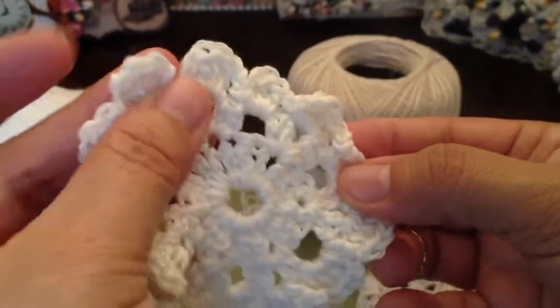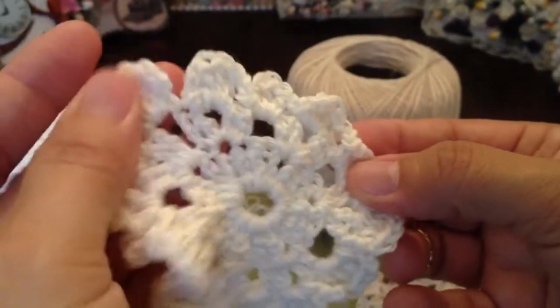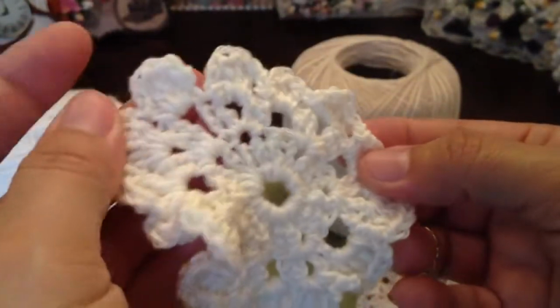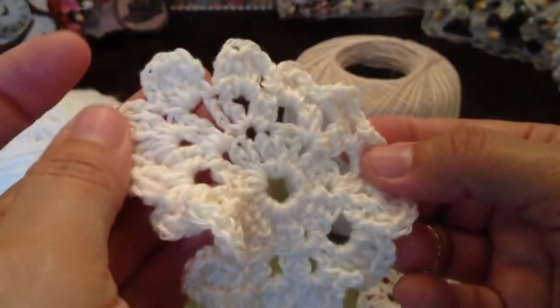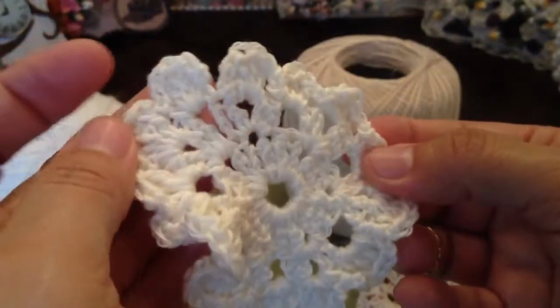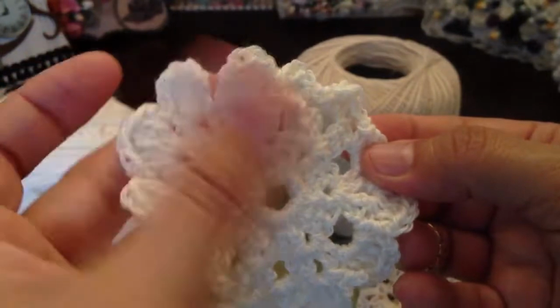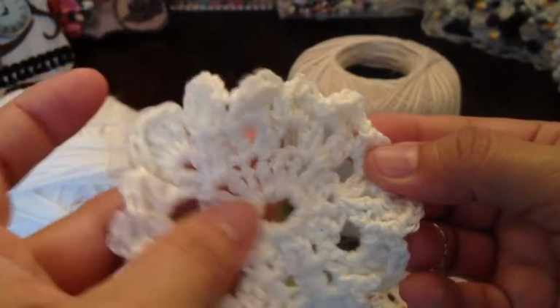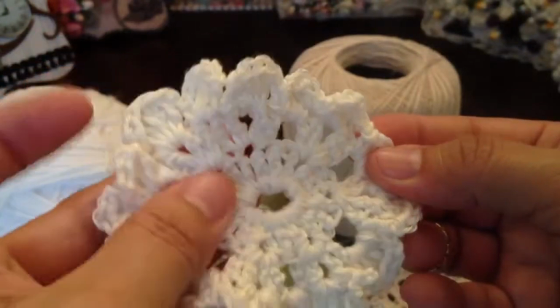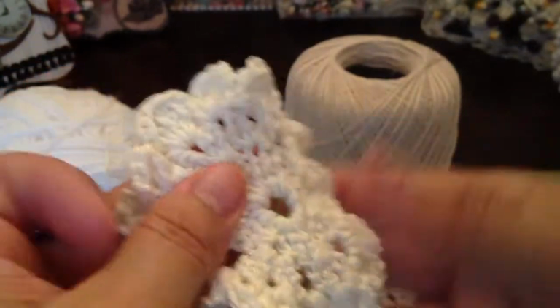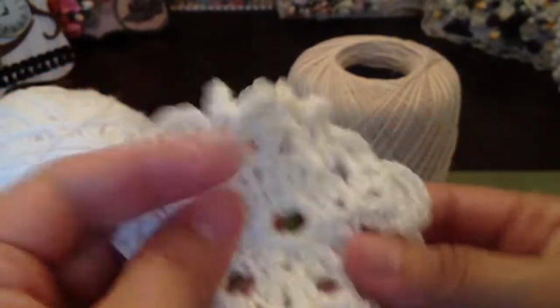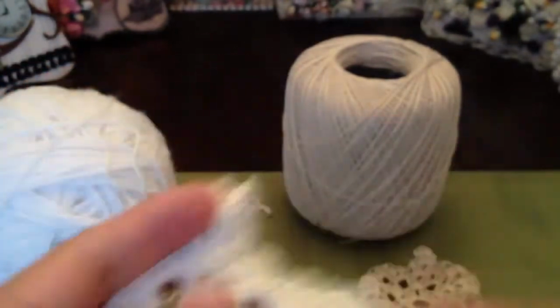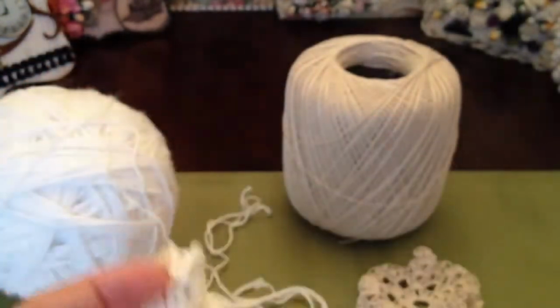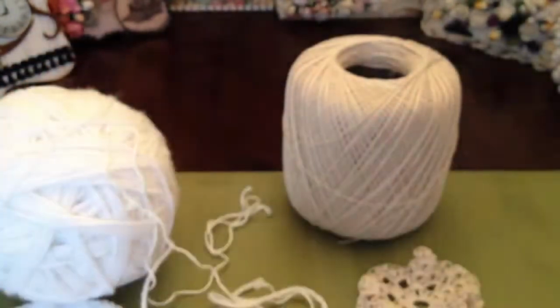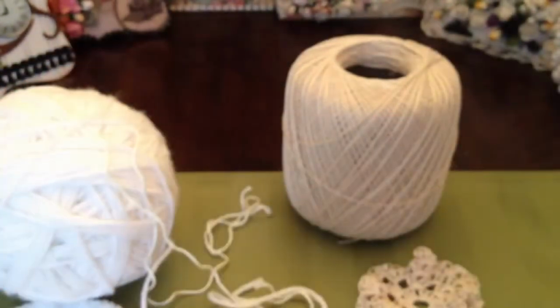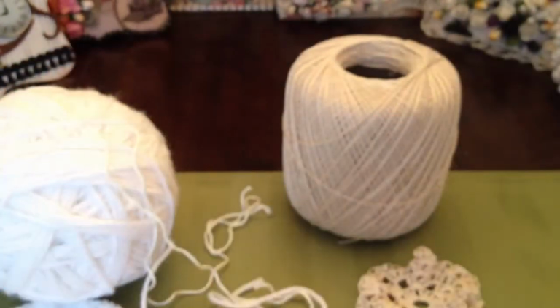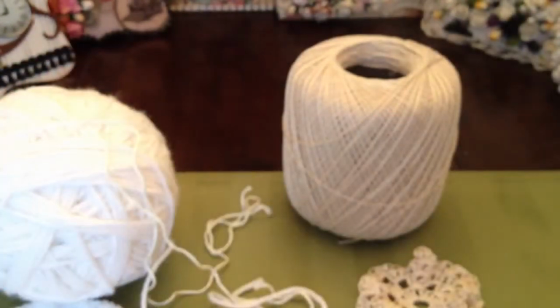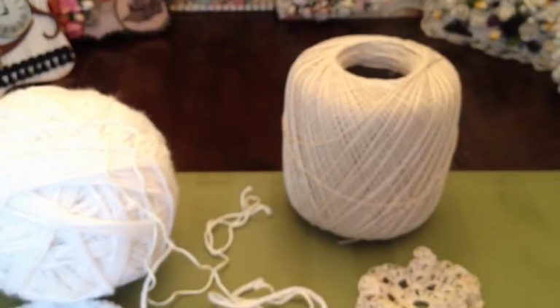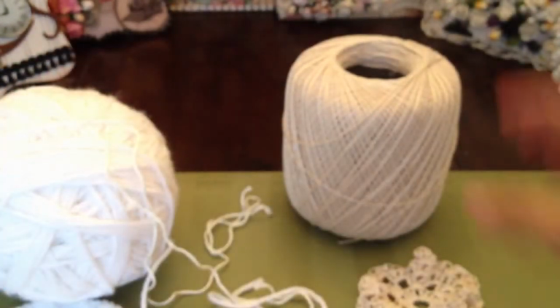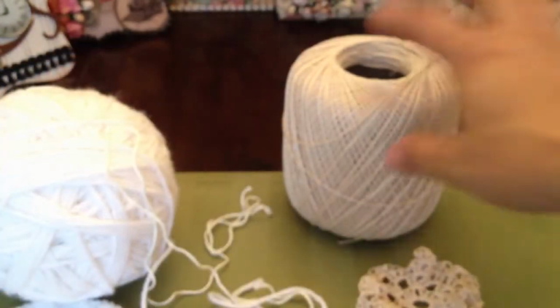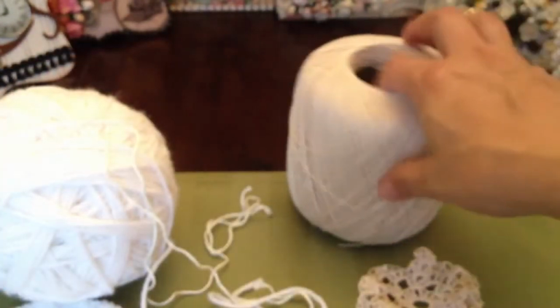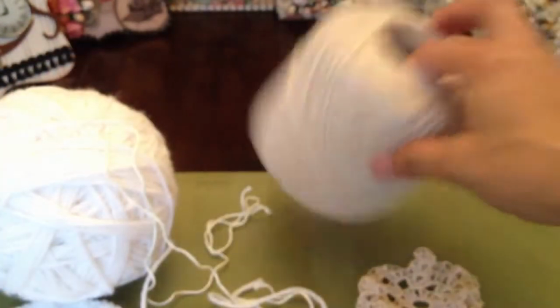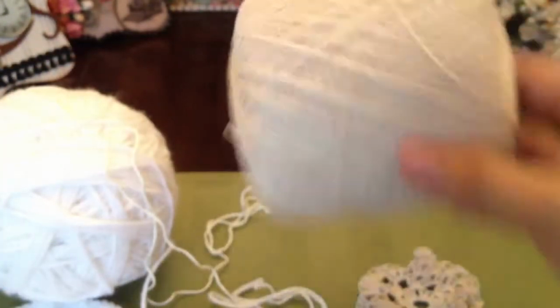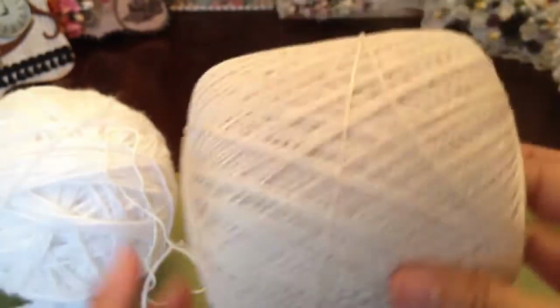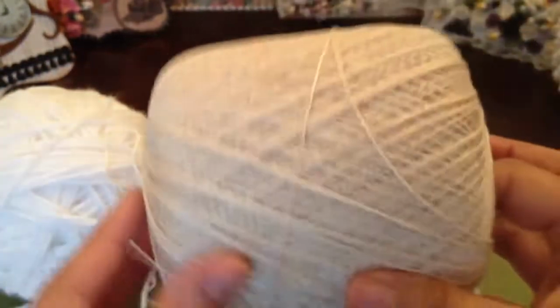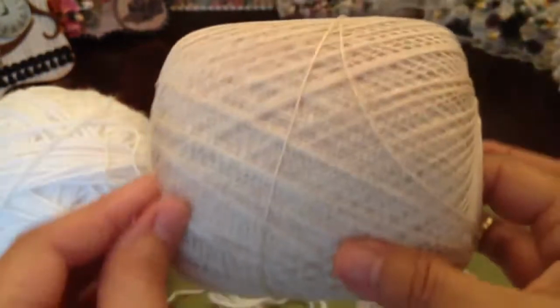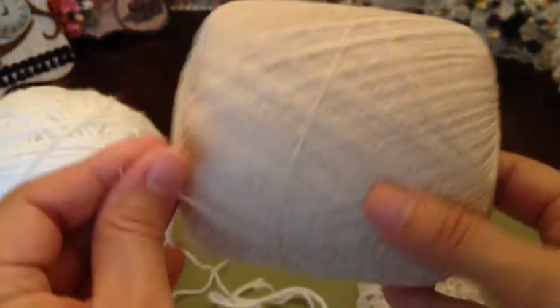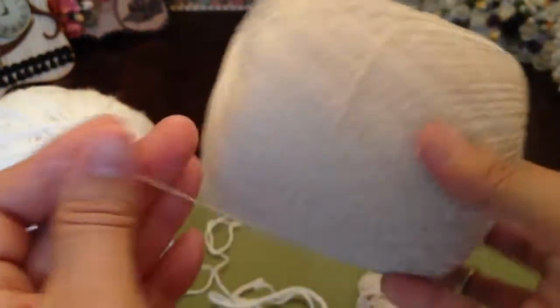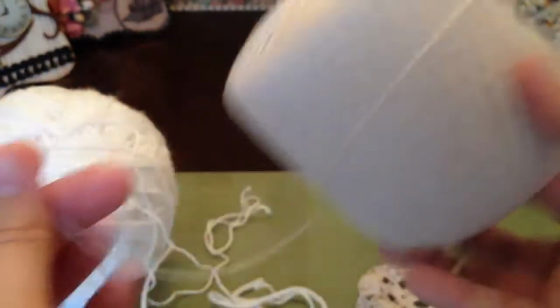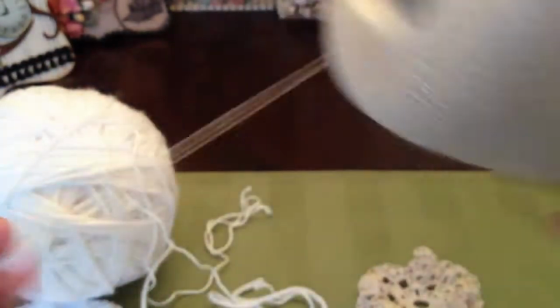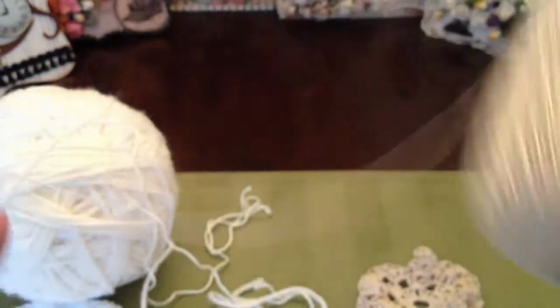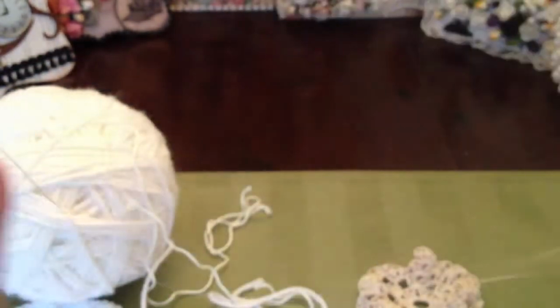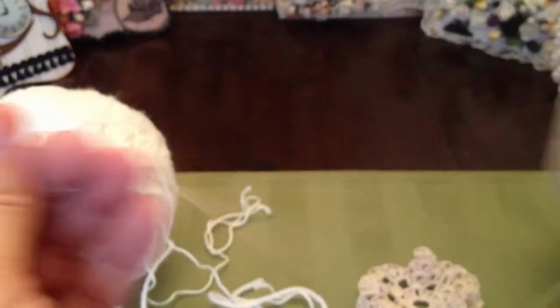She showed you how to make the little scallops on the ends, and that turned out really cute.